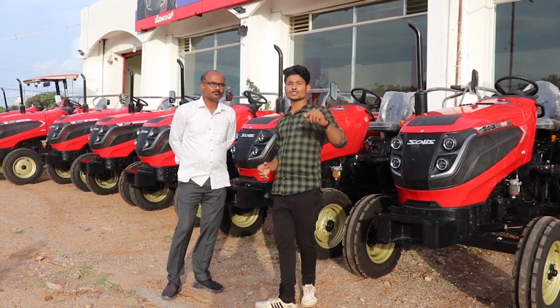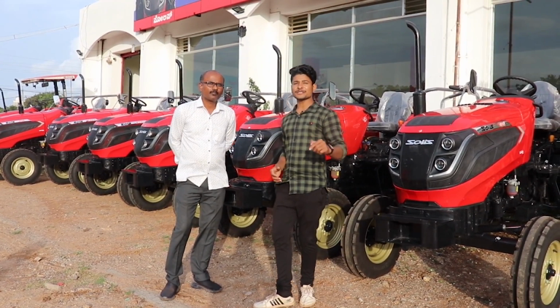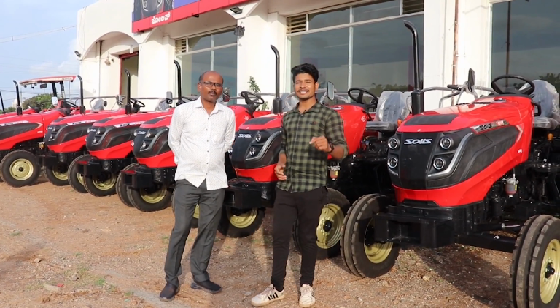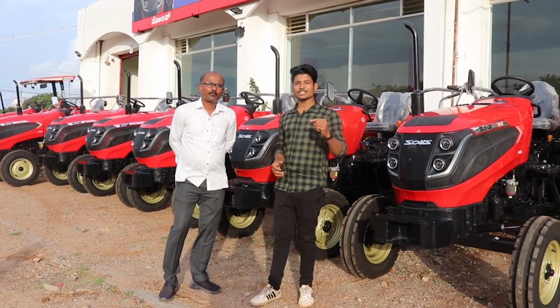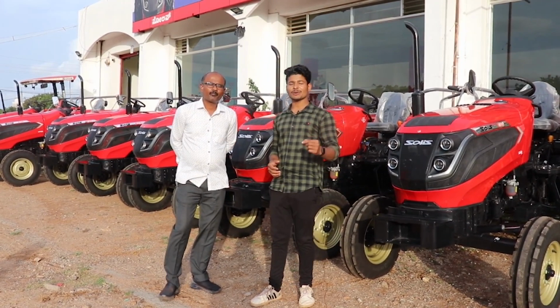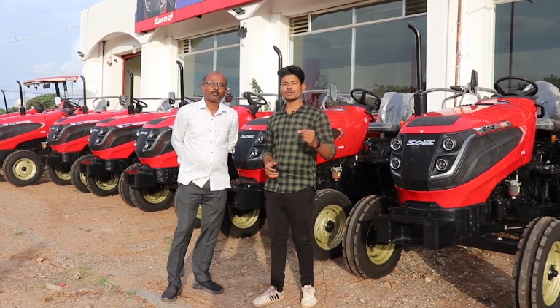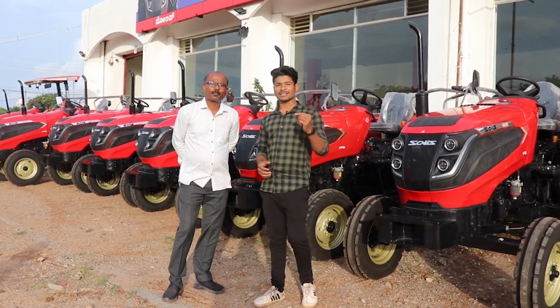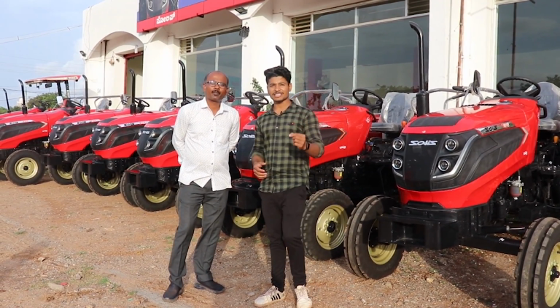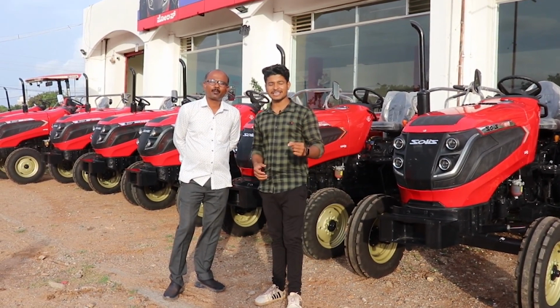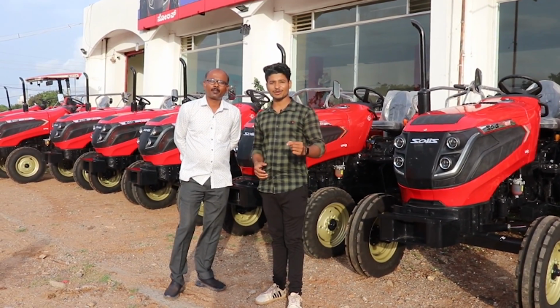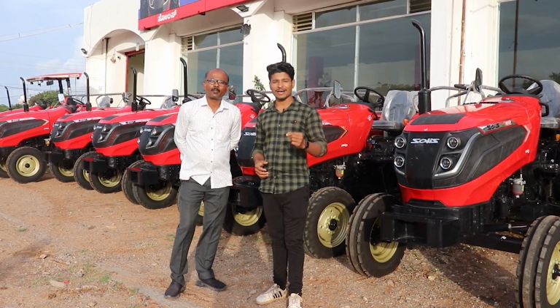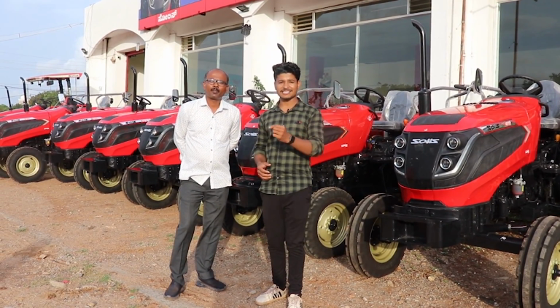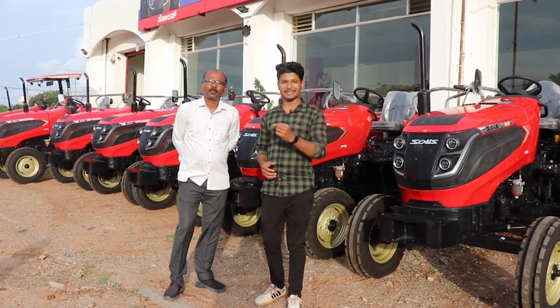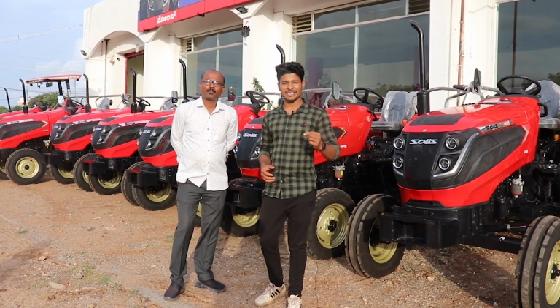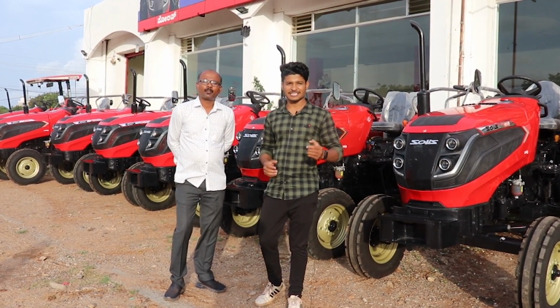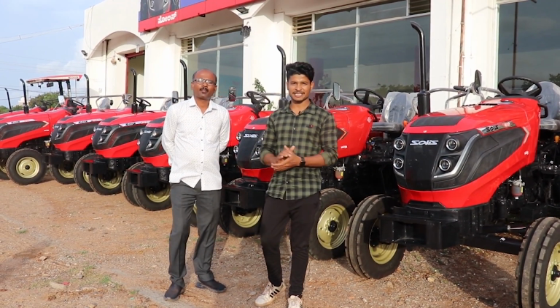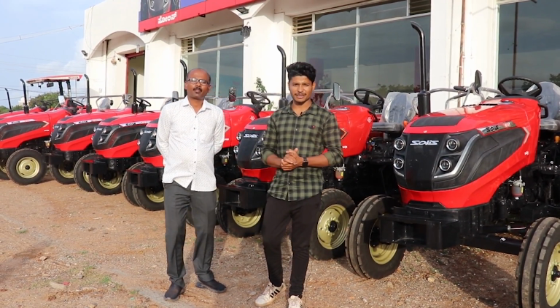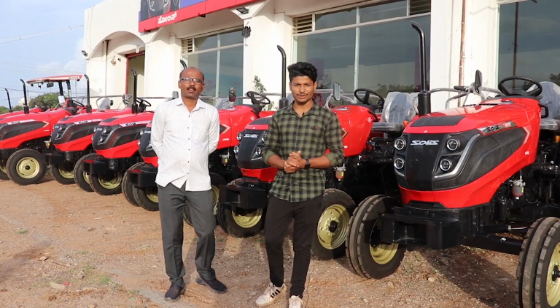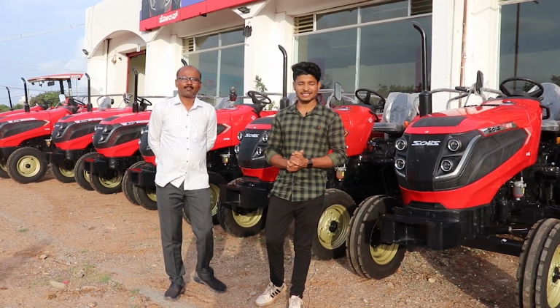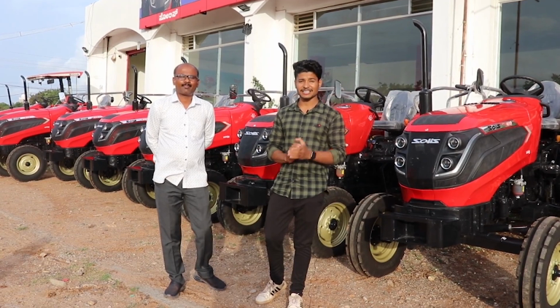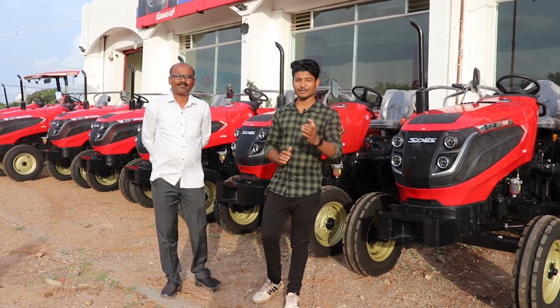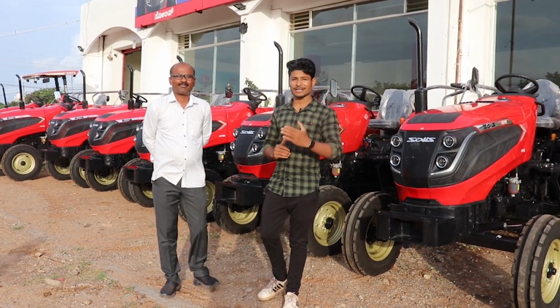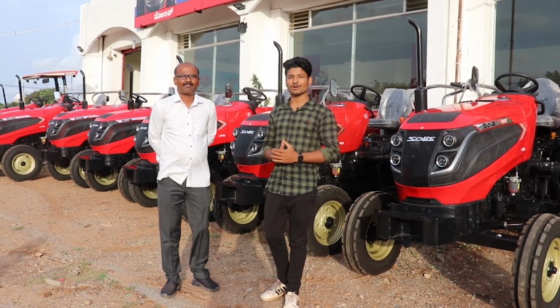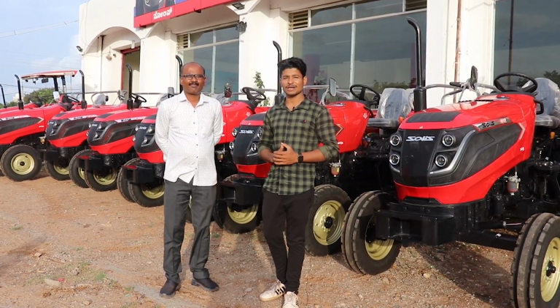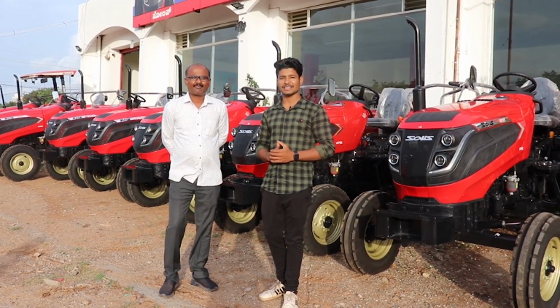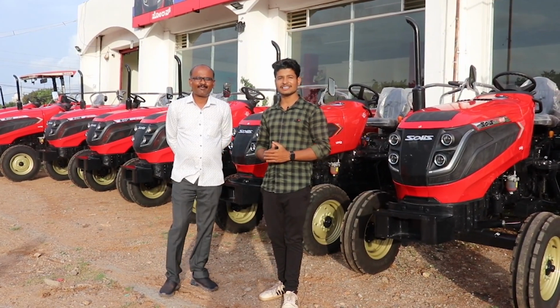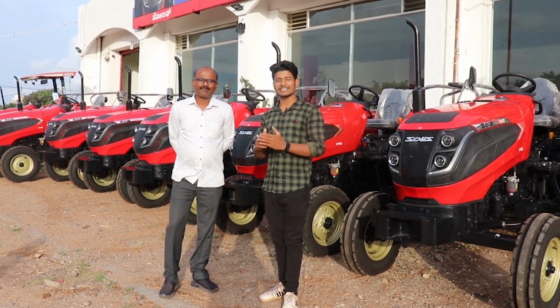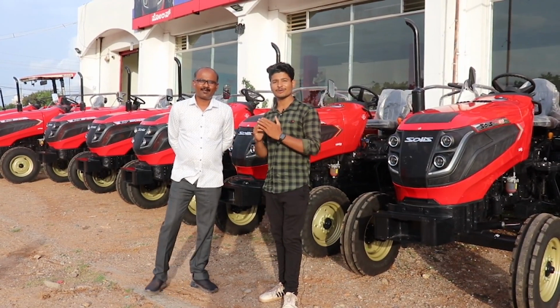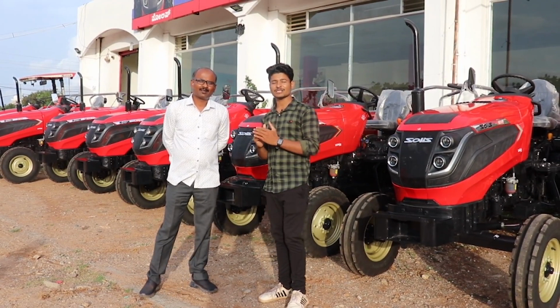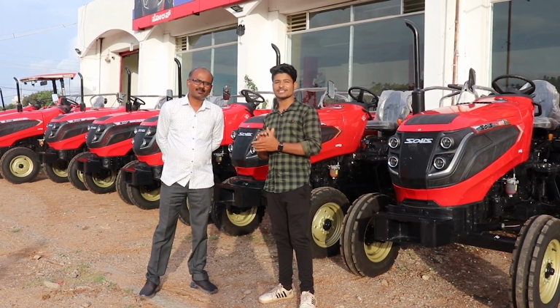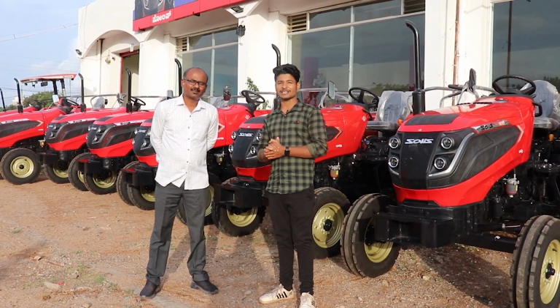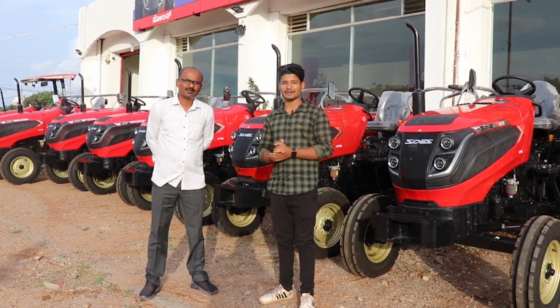In the description of this showroom, there is a reception number on the screen. If you want, you will be able to contact us for the Solis Tractor.